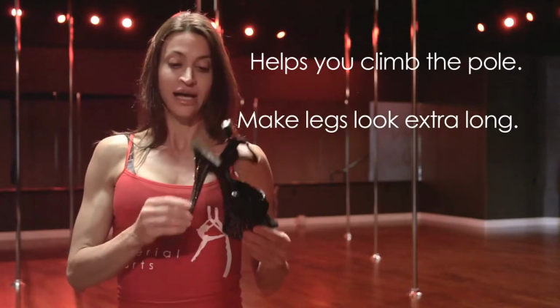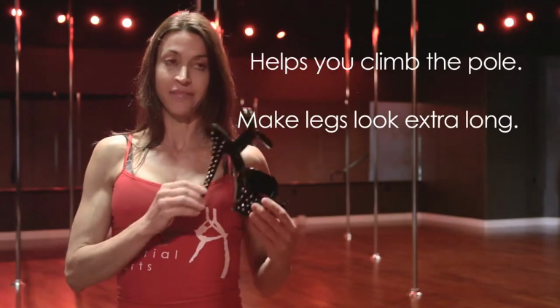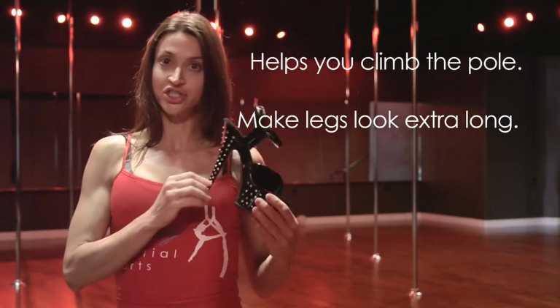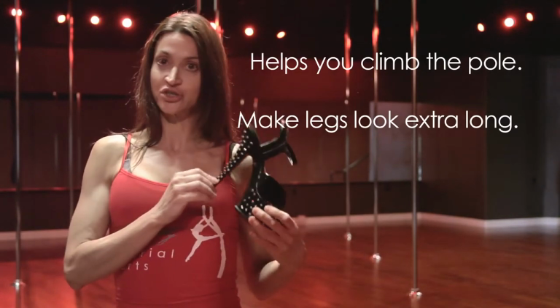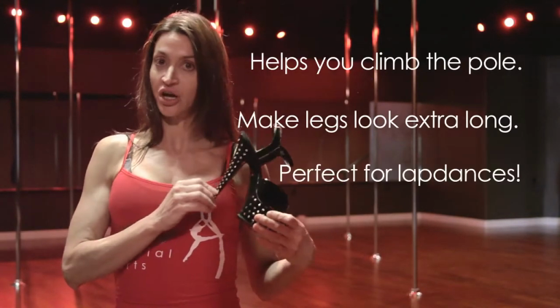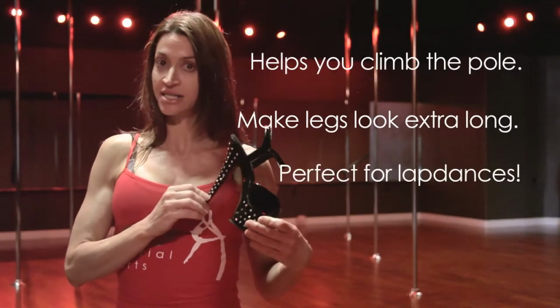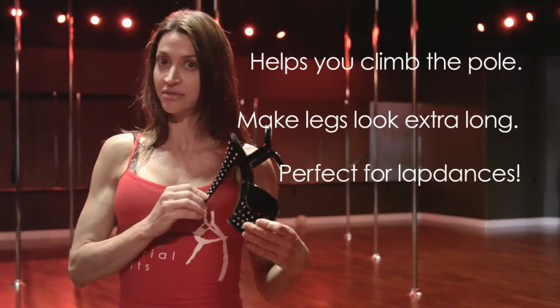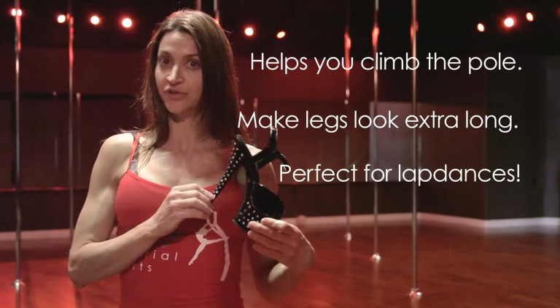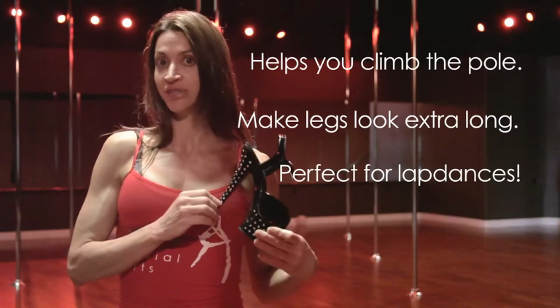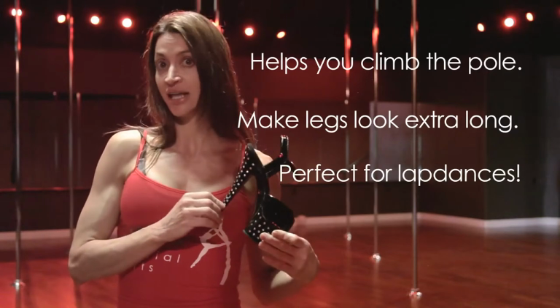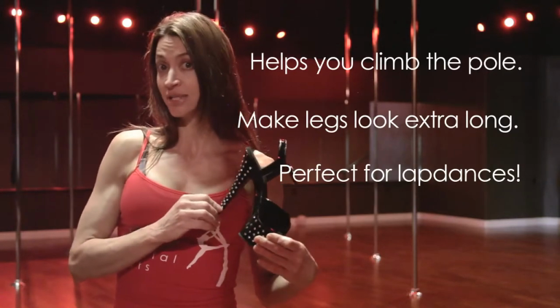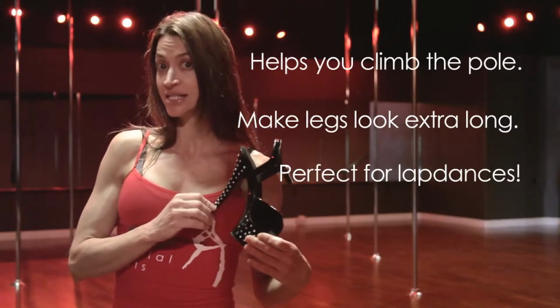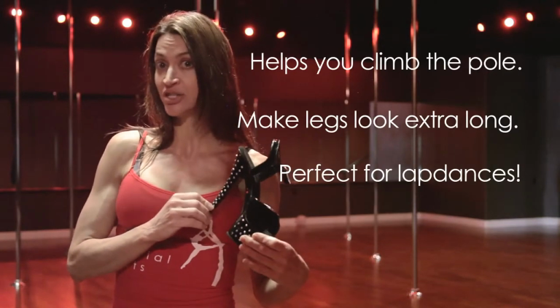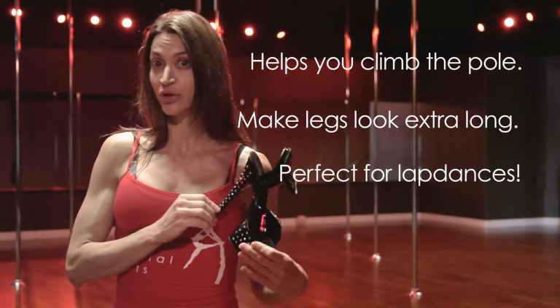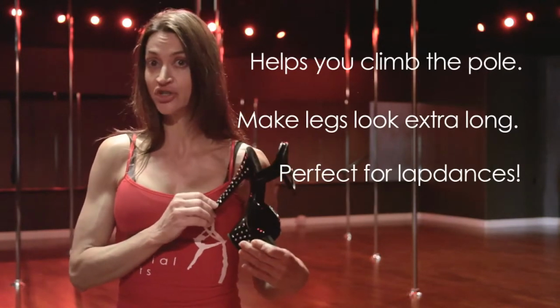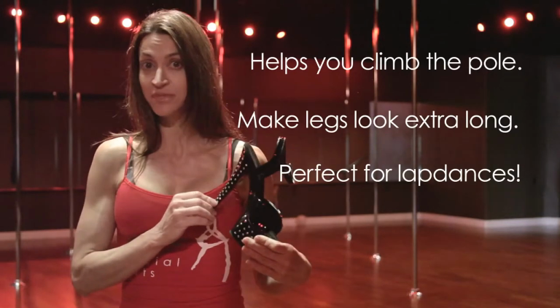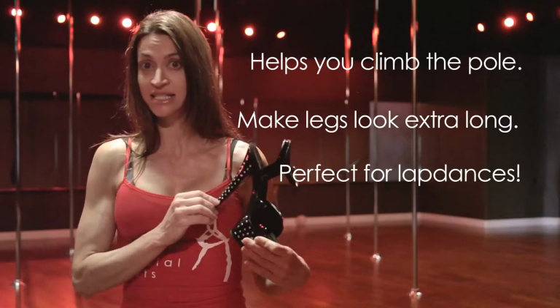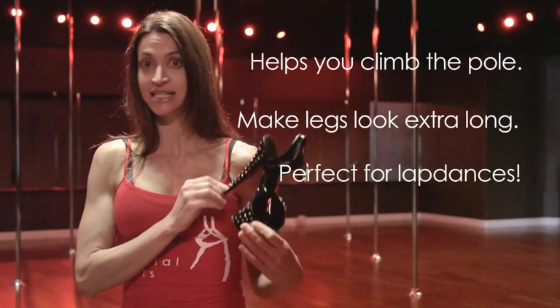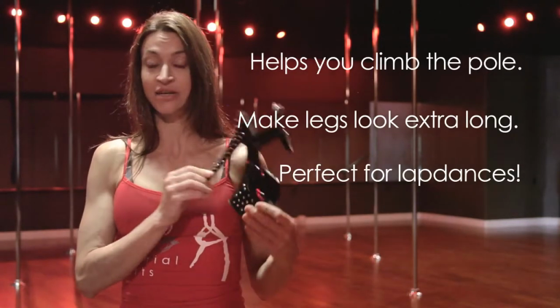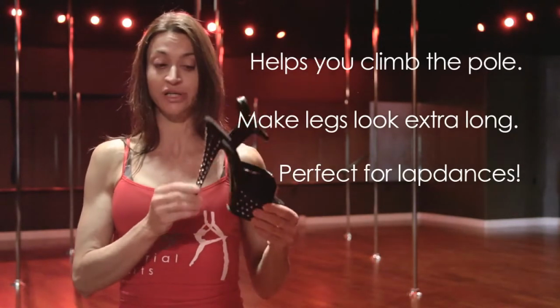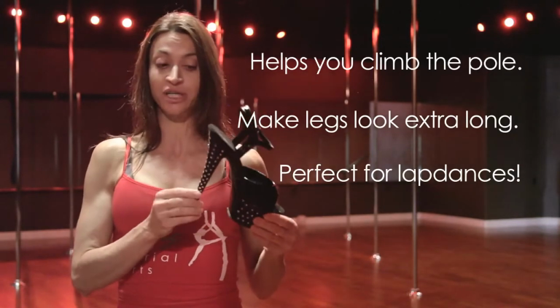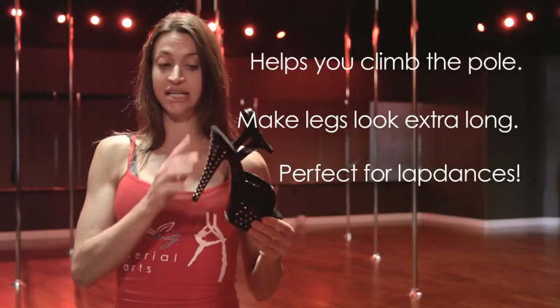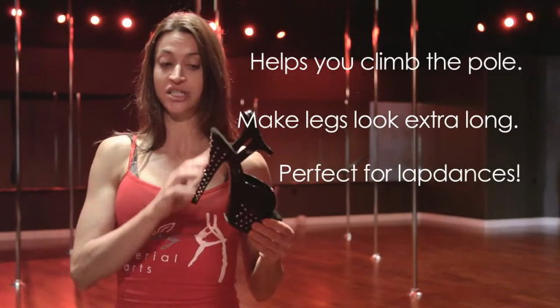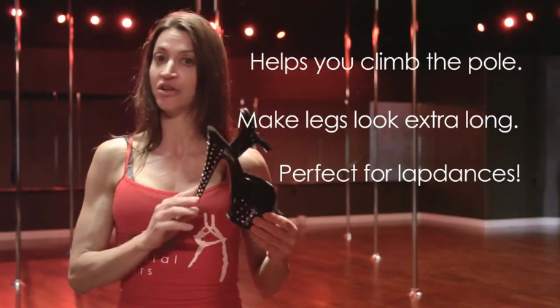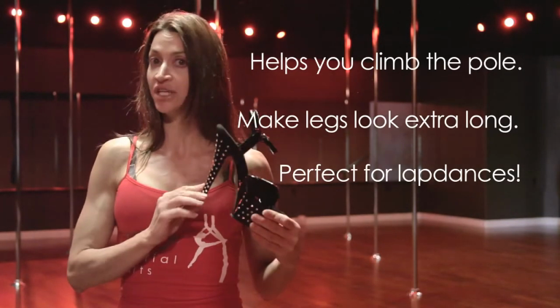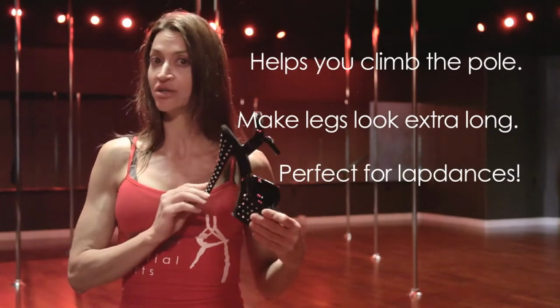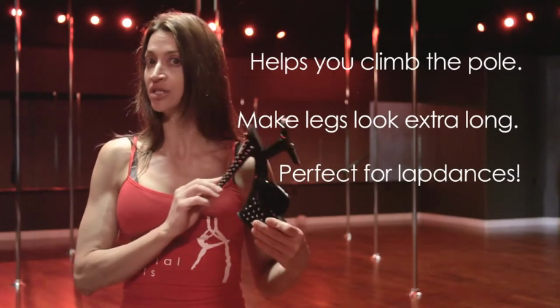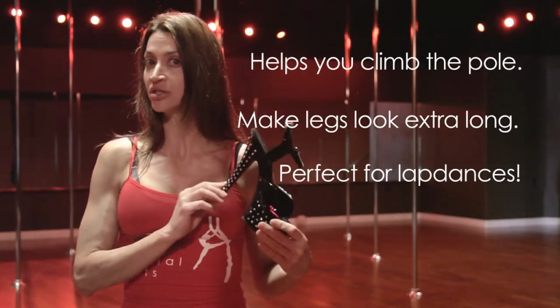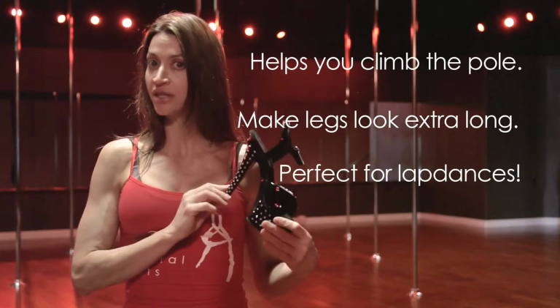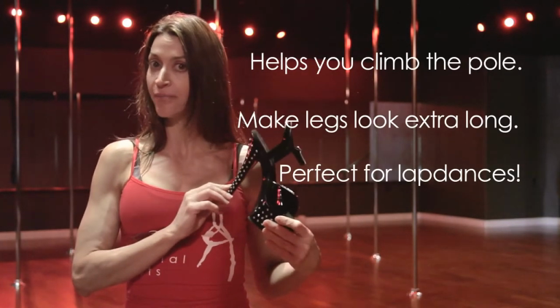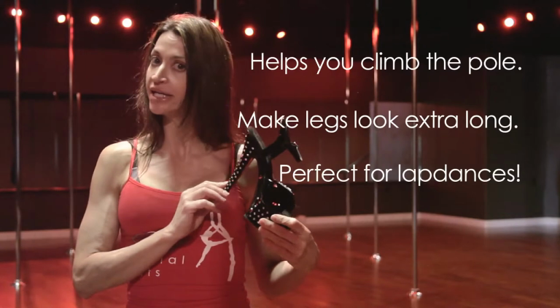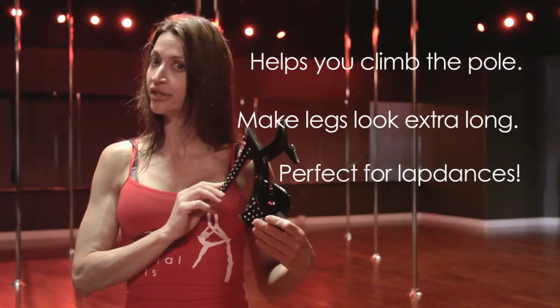These shoes are awesome for giving lap dances or strip teases. They really bring attention to your feet, so make sure you get that pedicure.